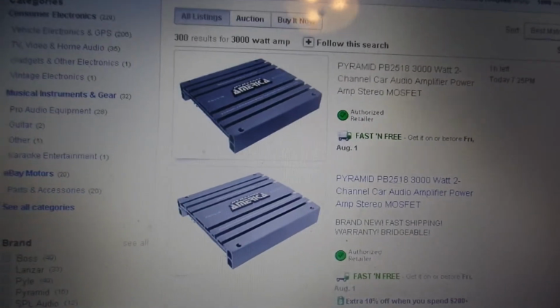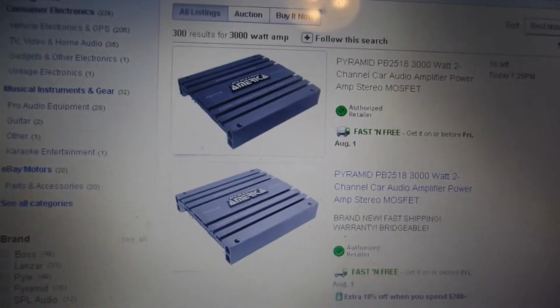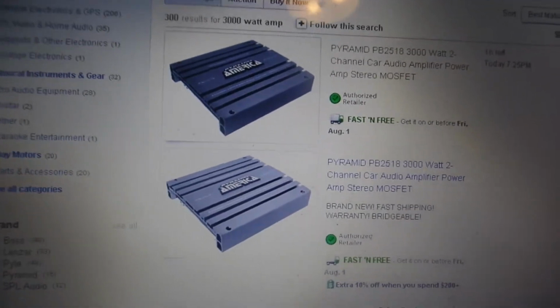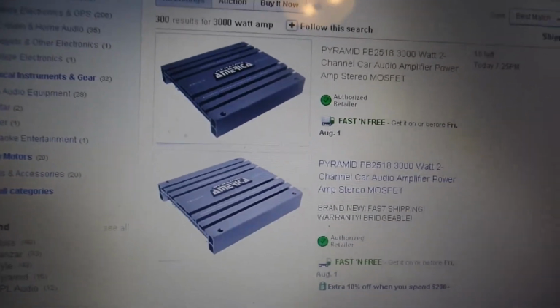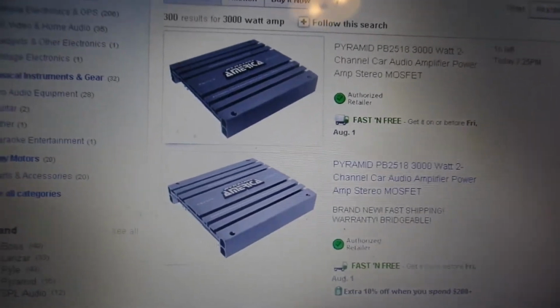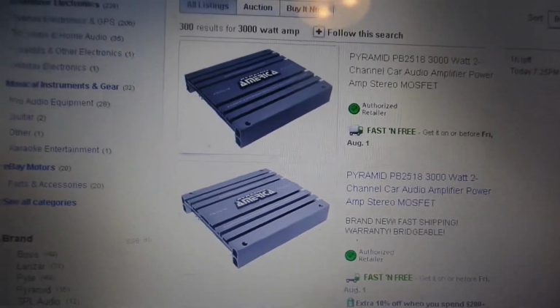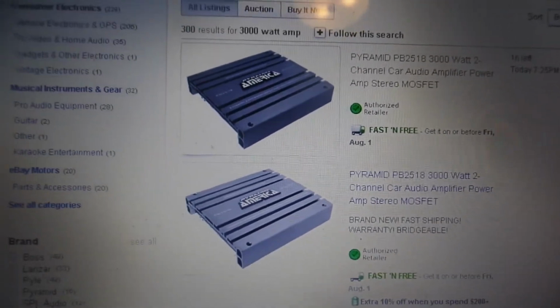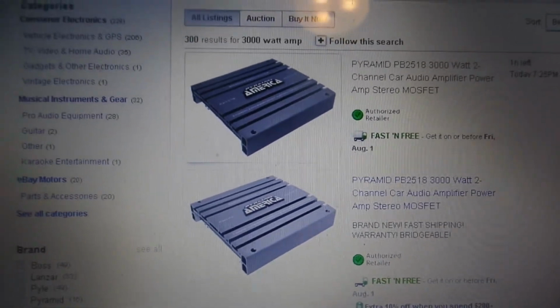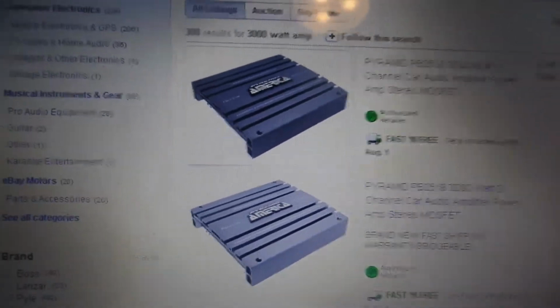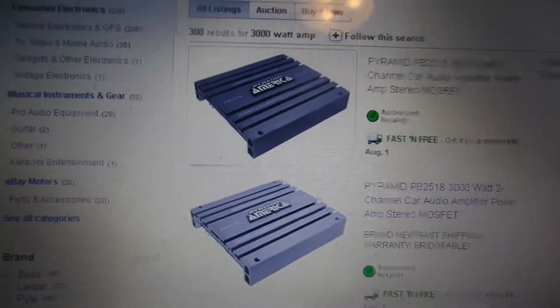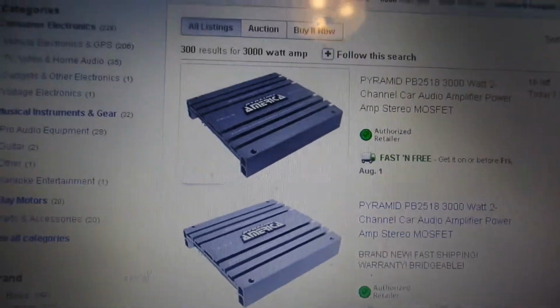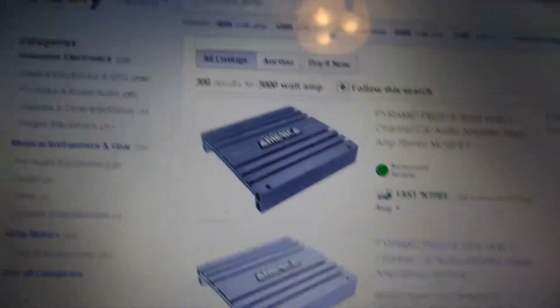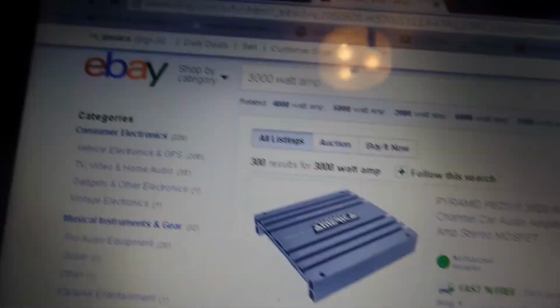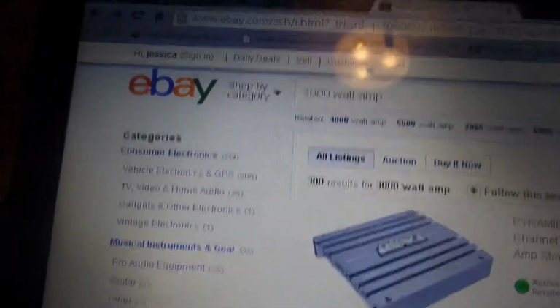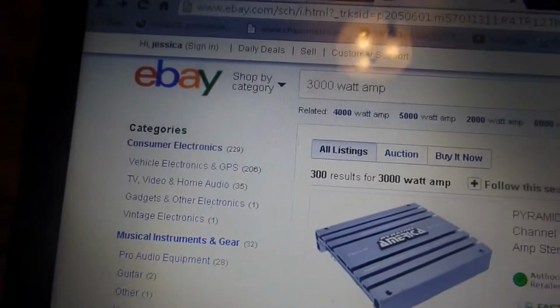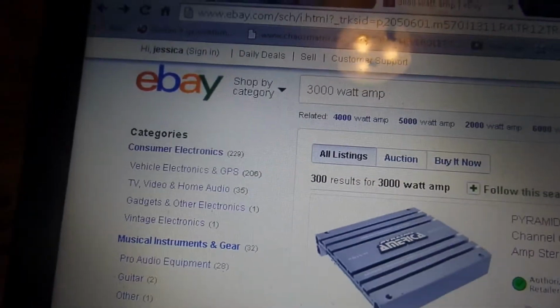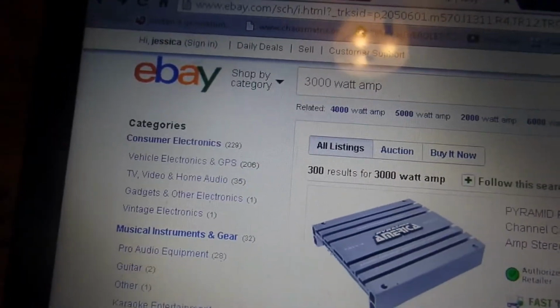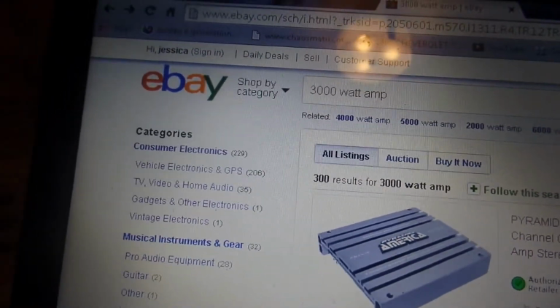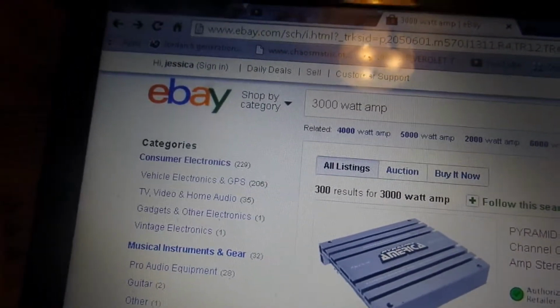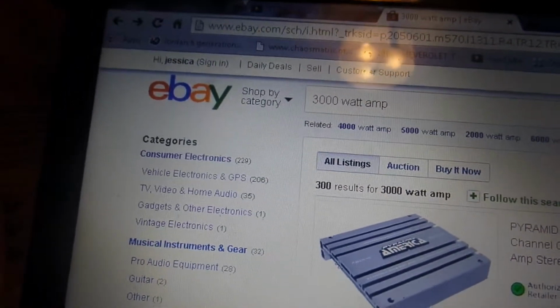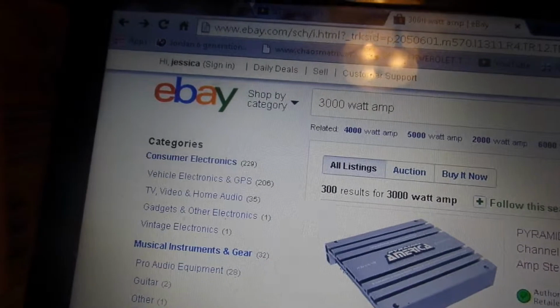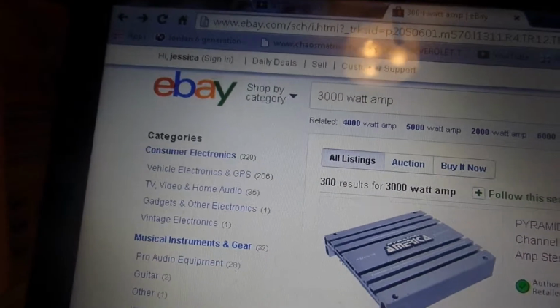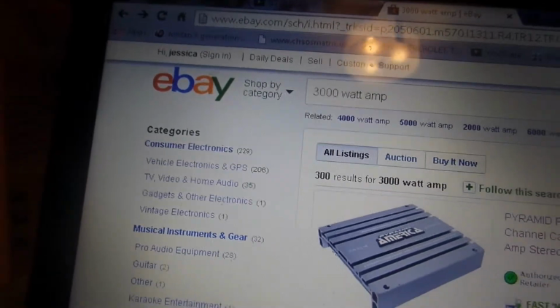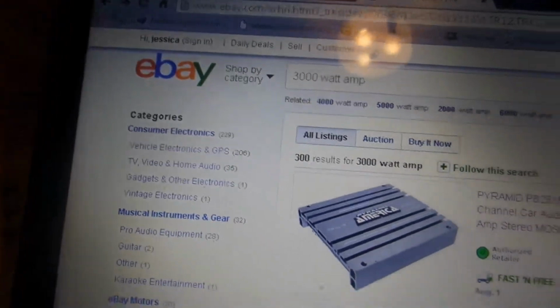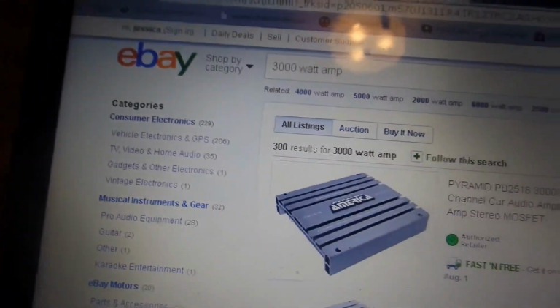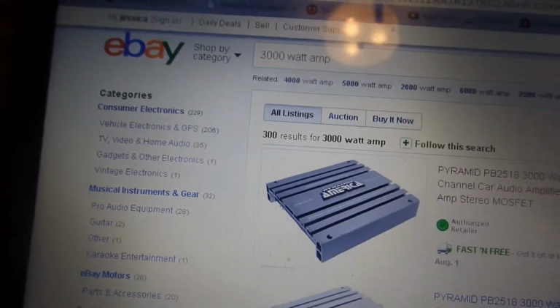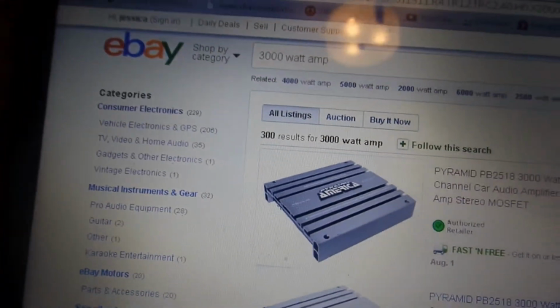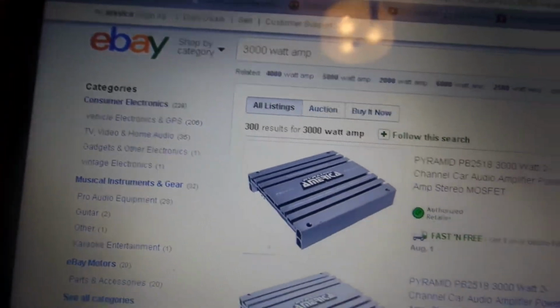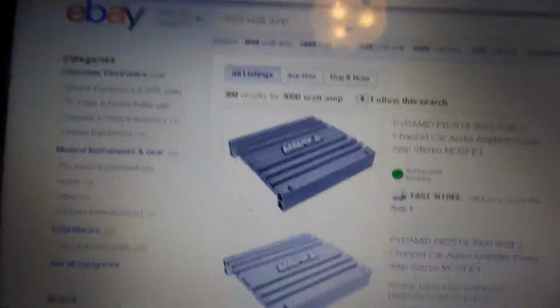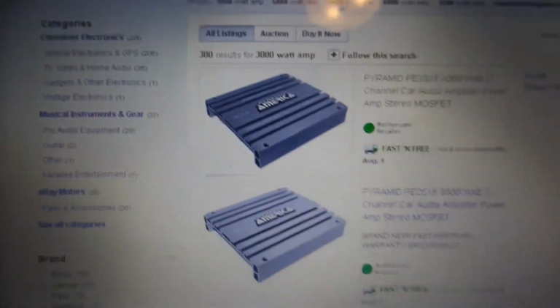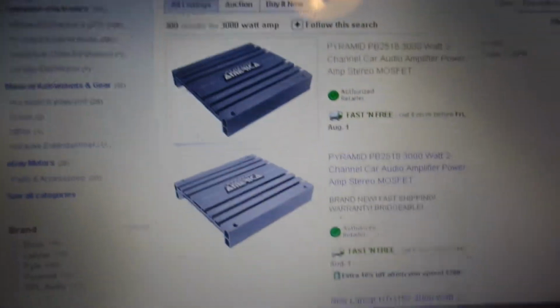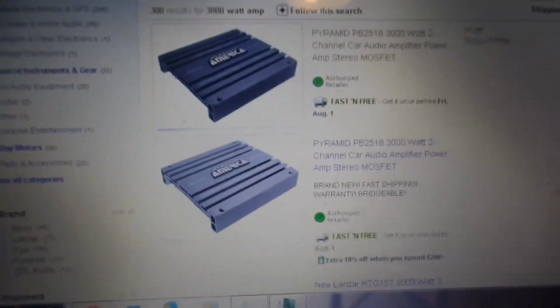Wattage. We're going to talk about wattage today. If you got on eBay and punched in '3,000 watt amp'...